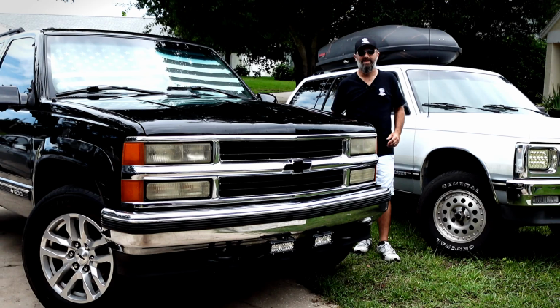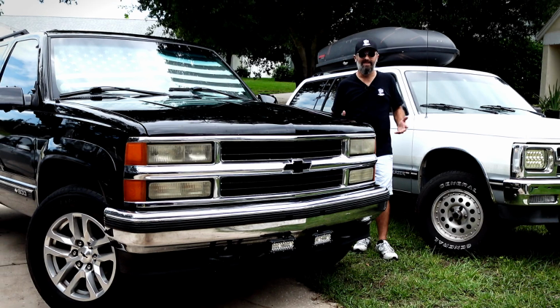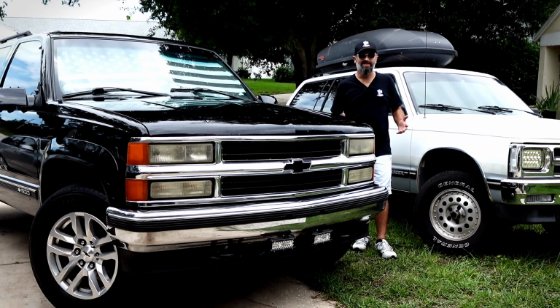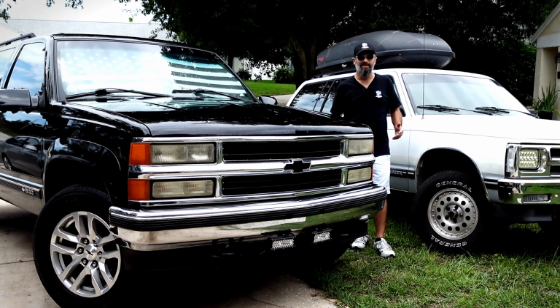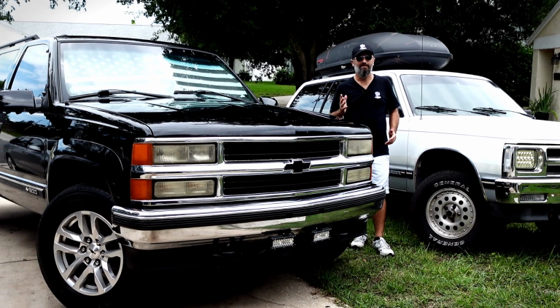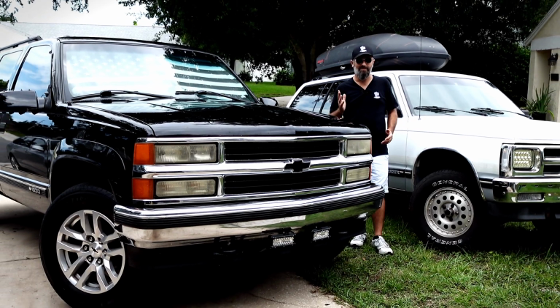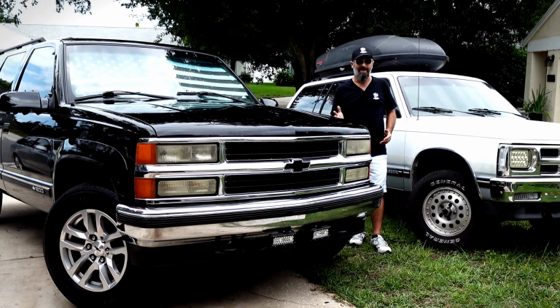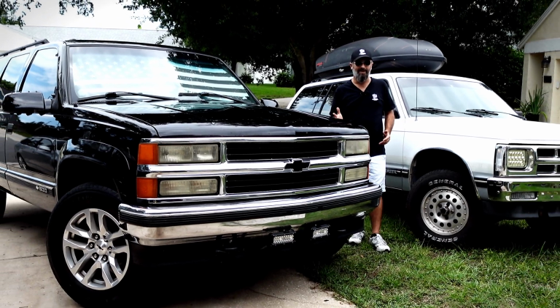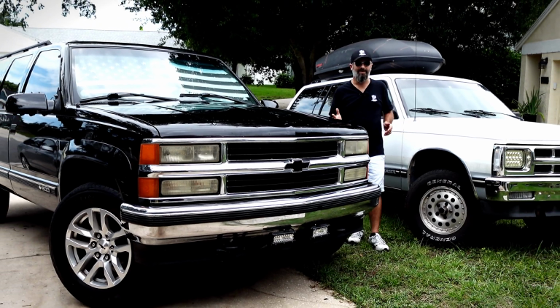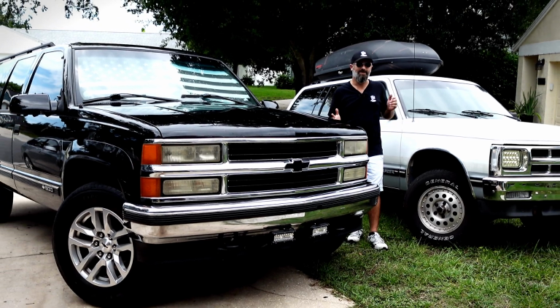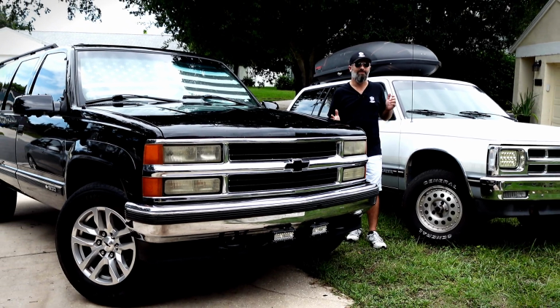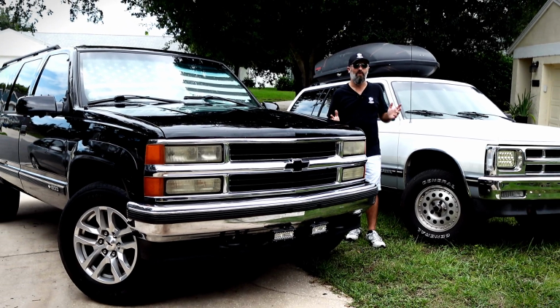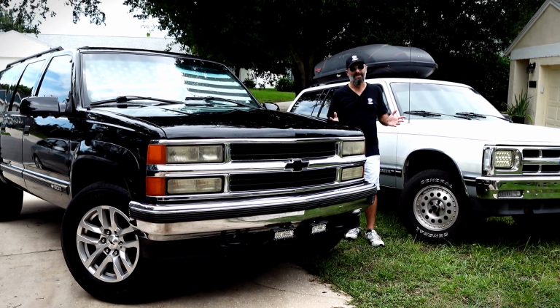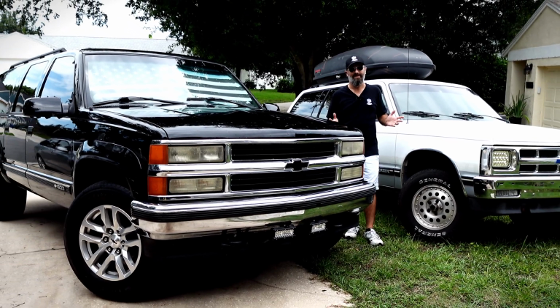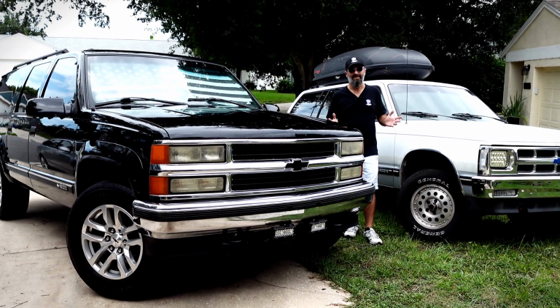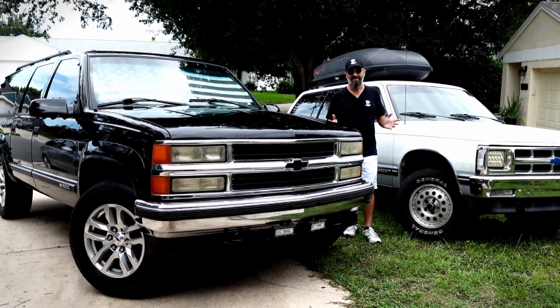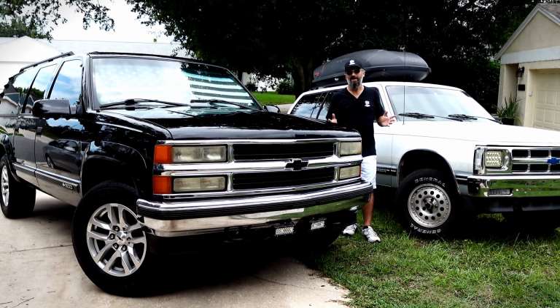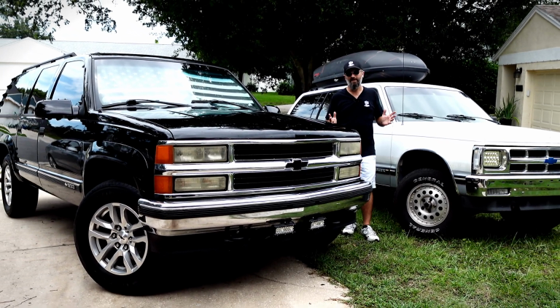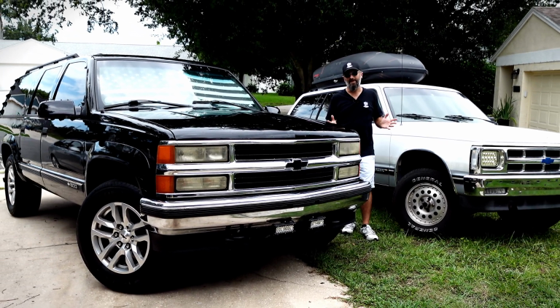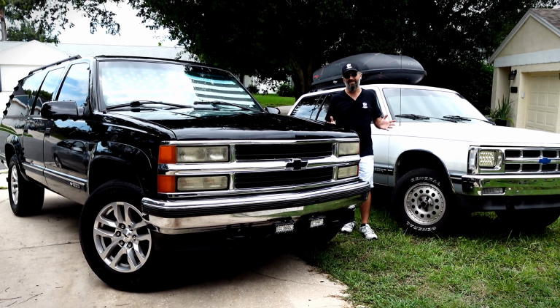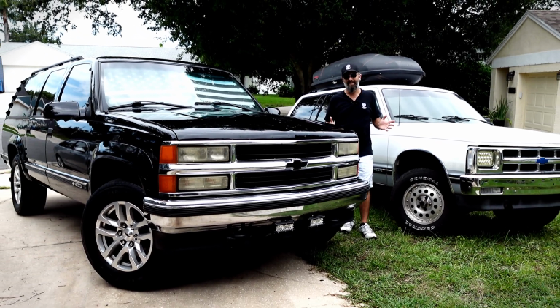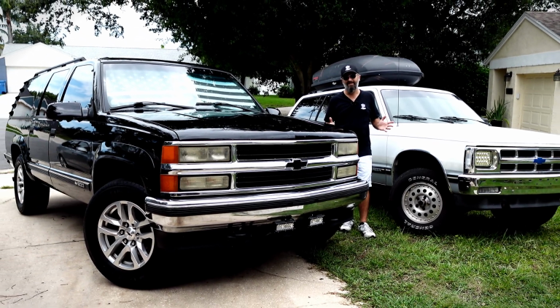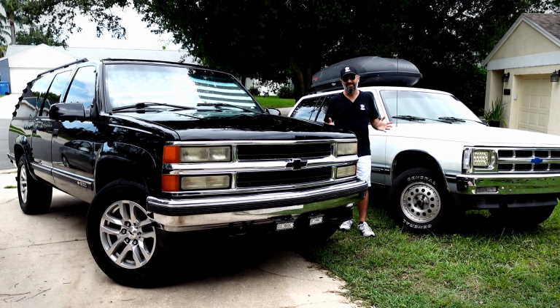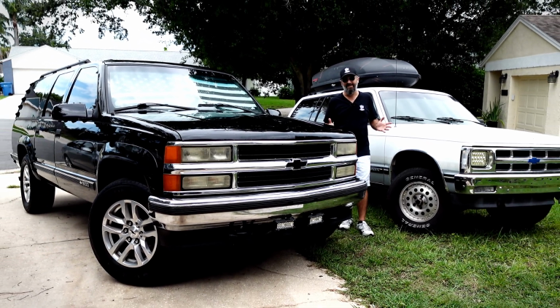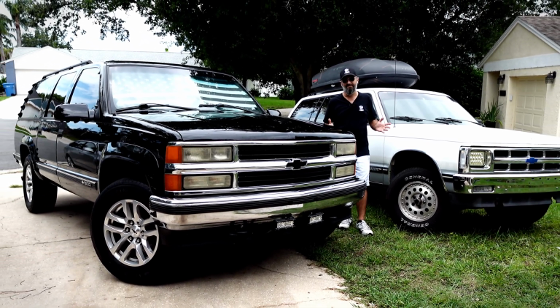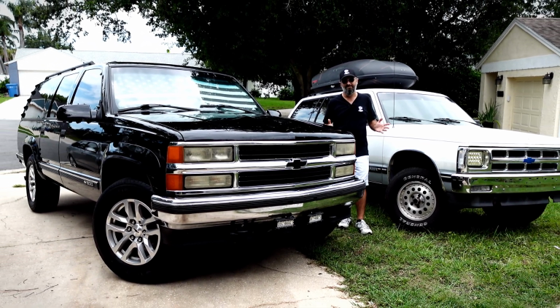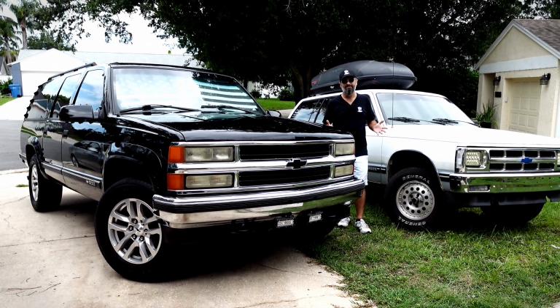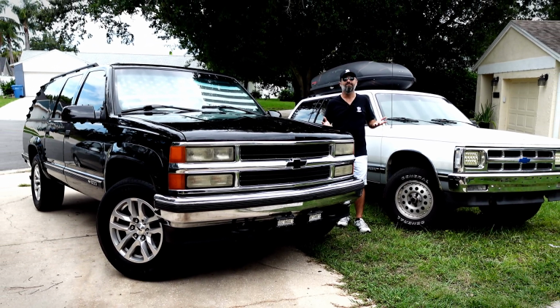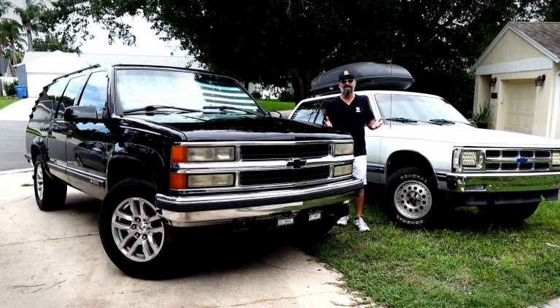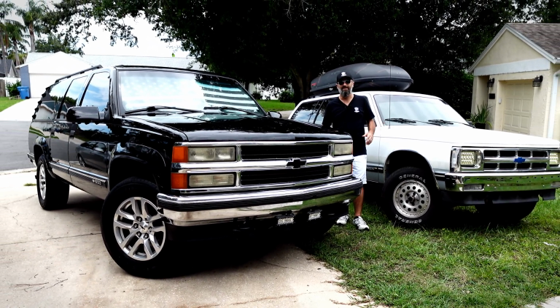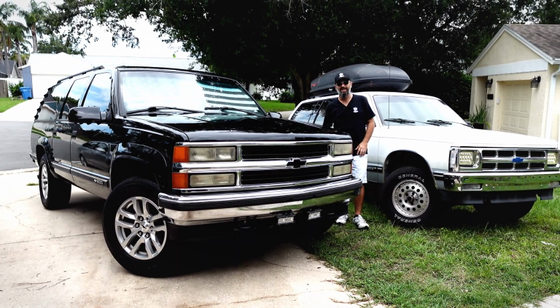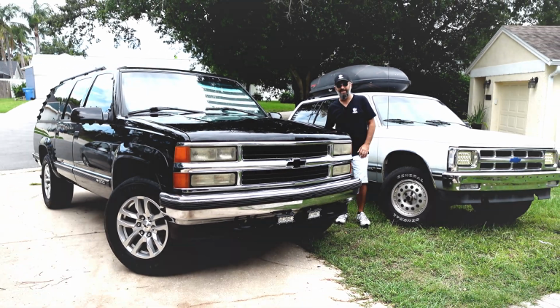This time, black car versus white car. Which one gets hotter in the sun? Let's find out.